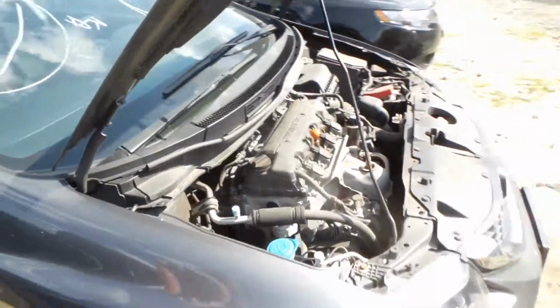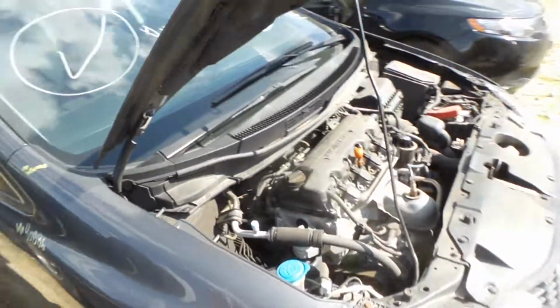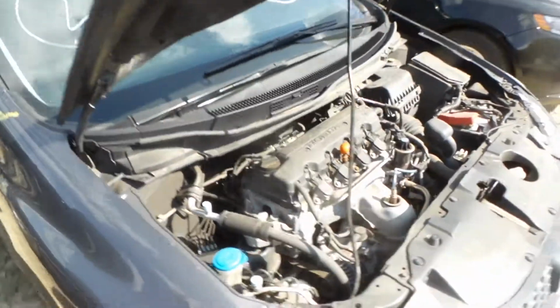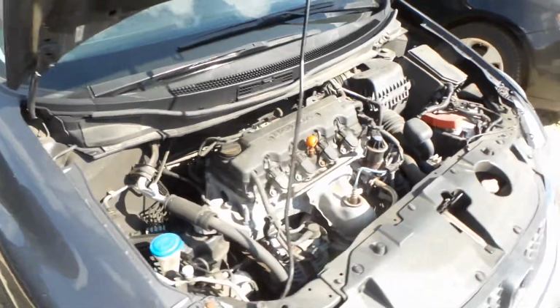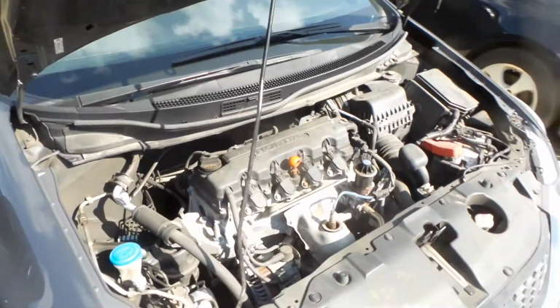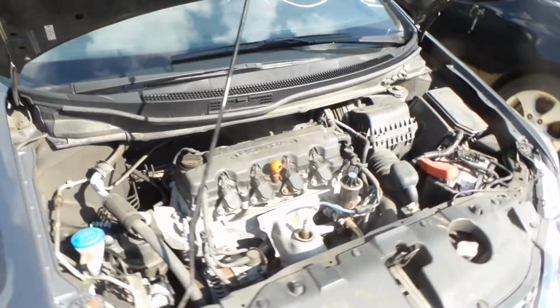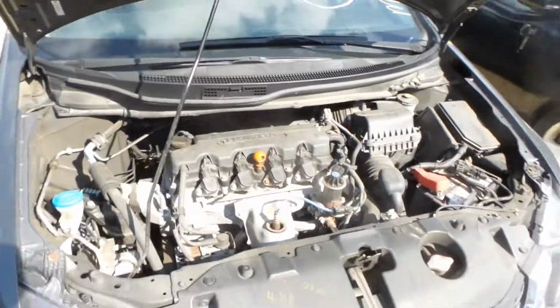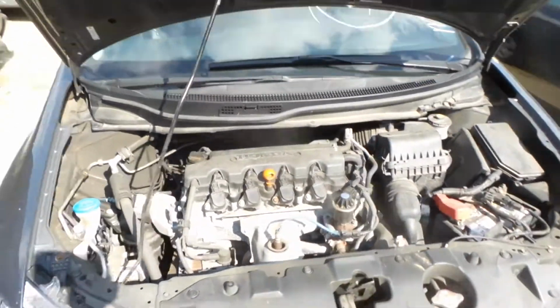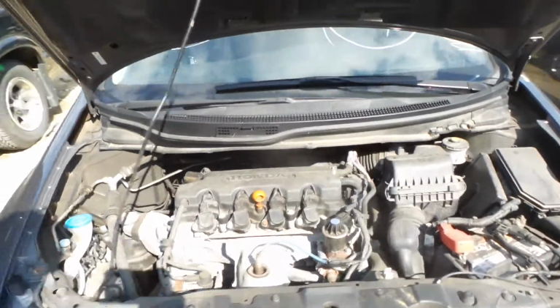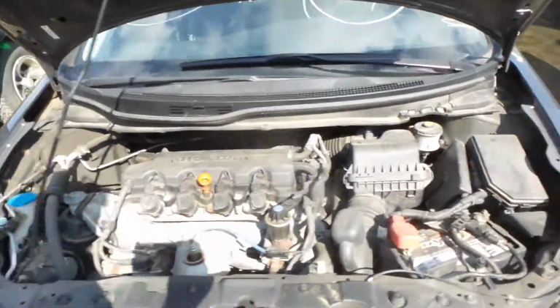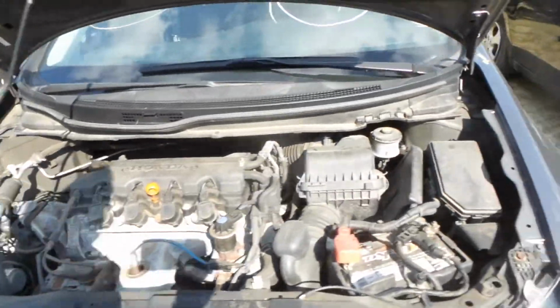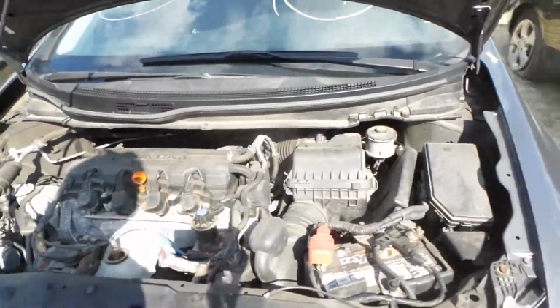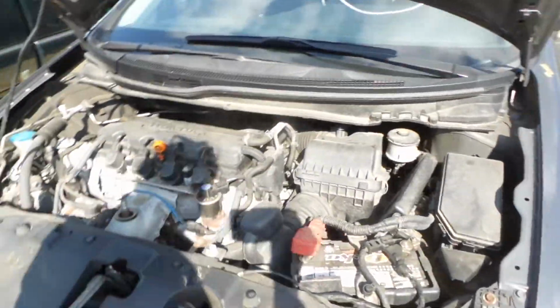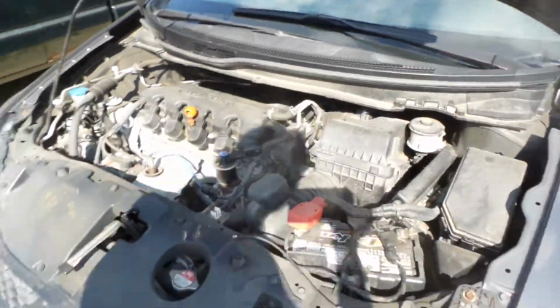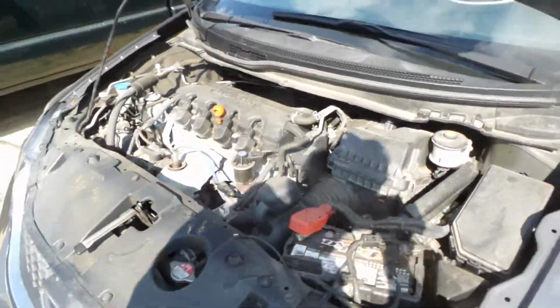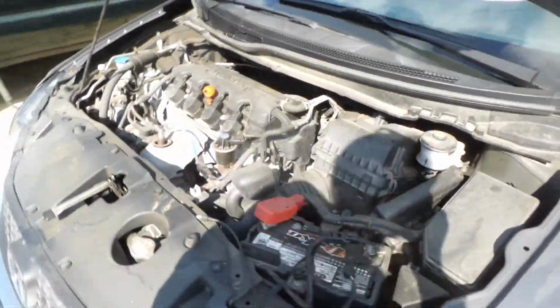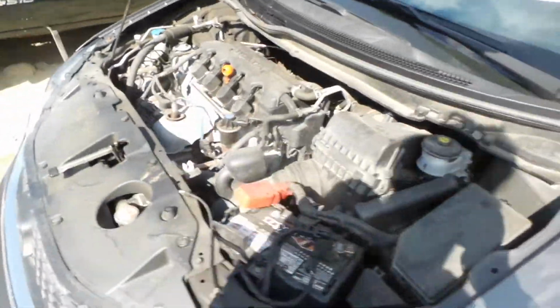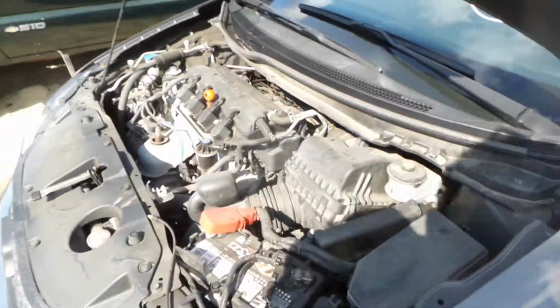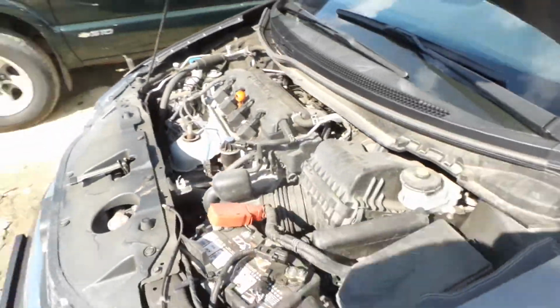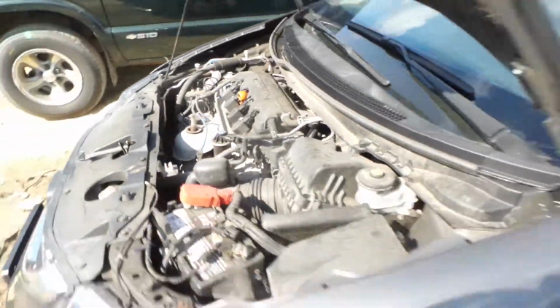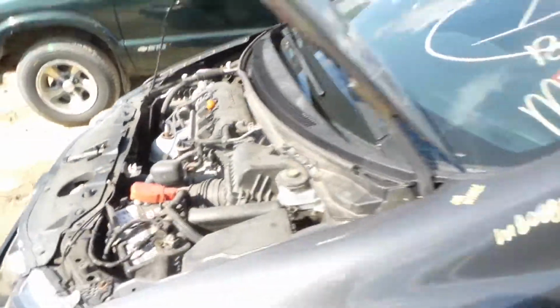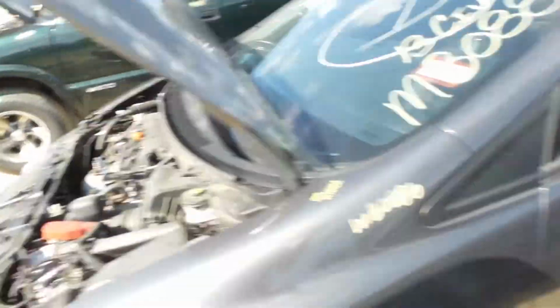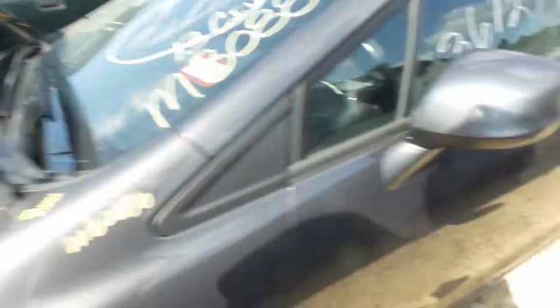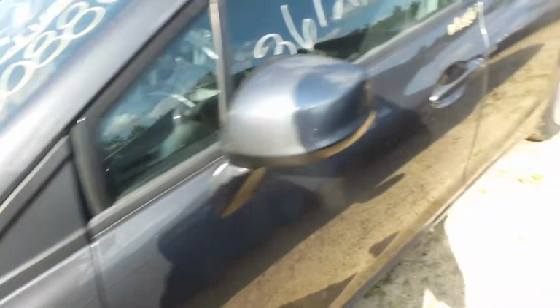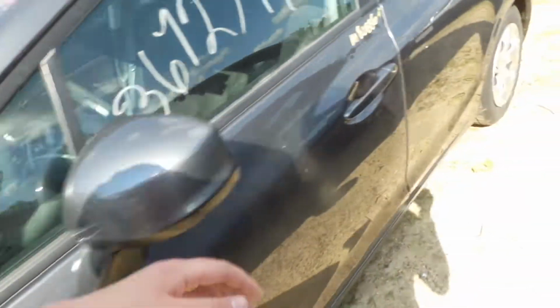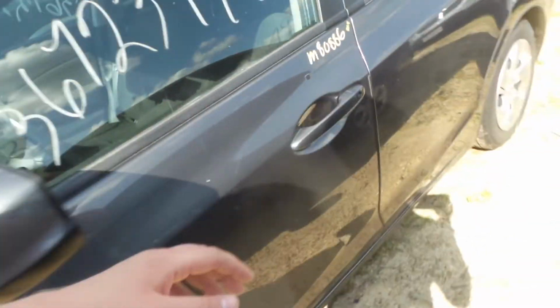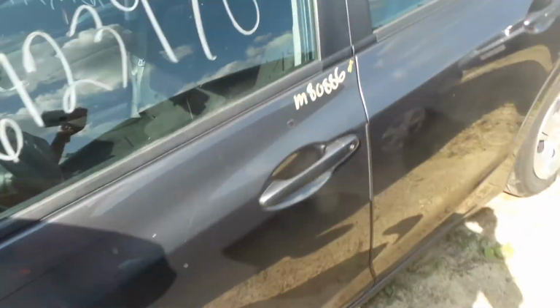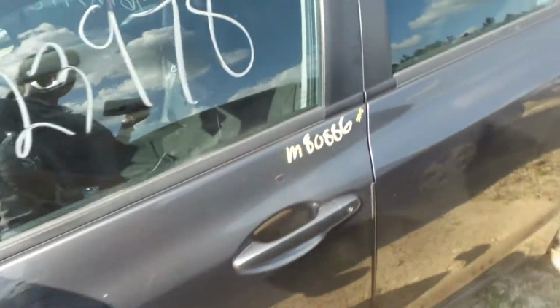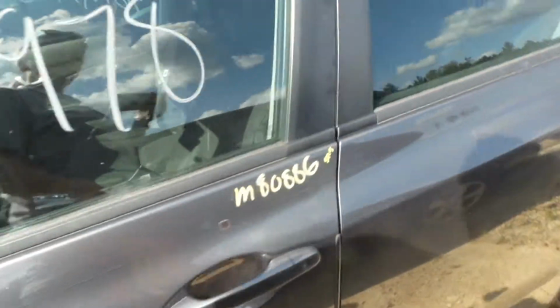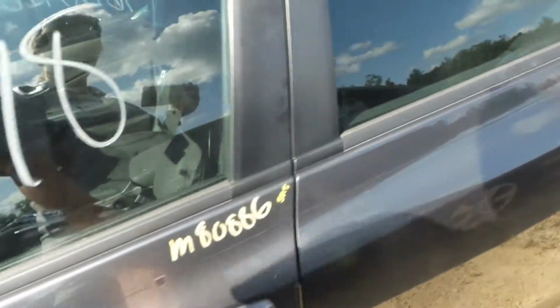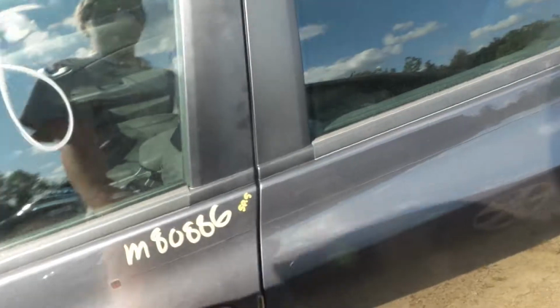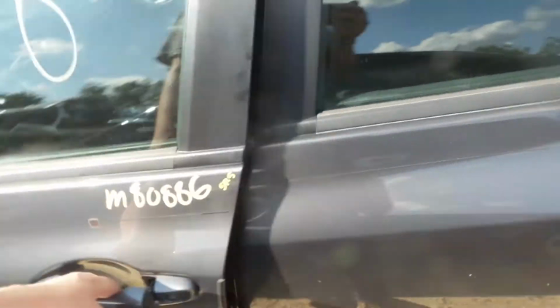Underneath the hood, this engine runs great. 52,000 miles, automatic and front wheel drive.